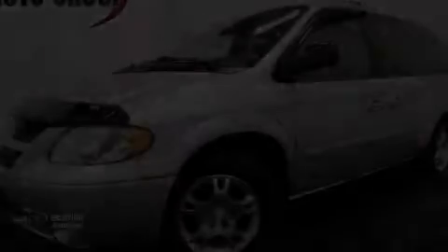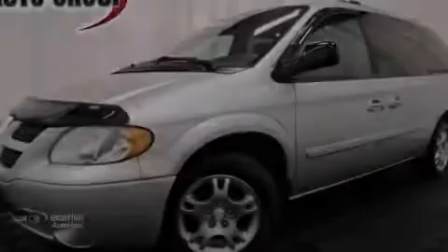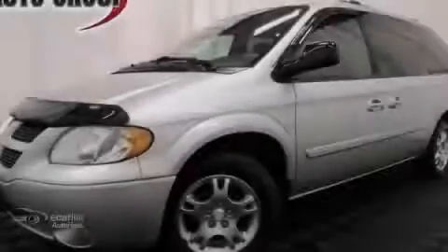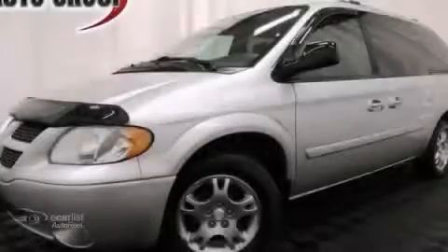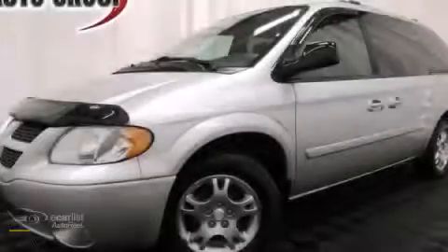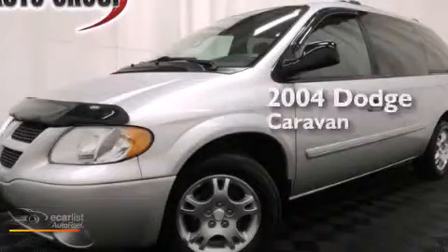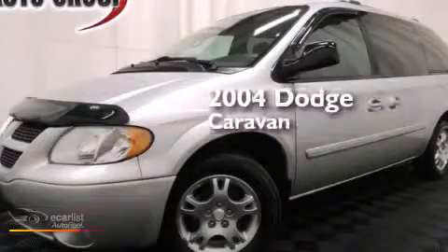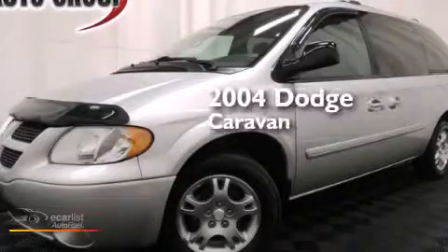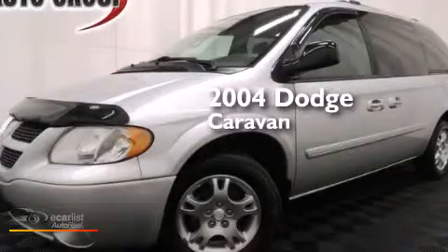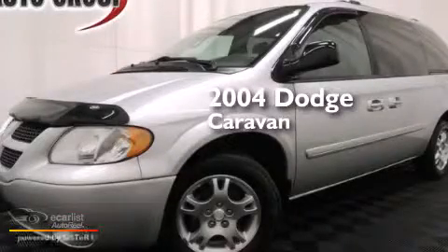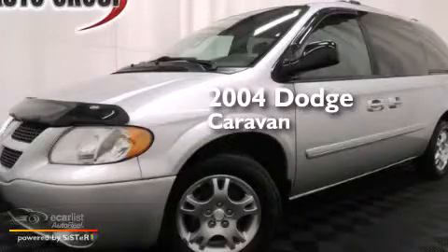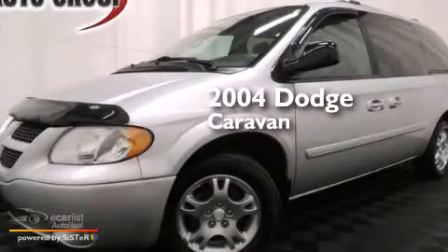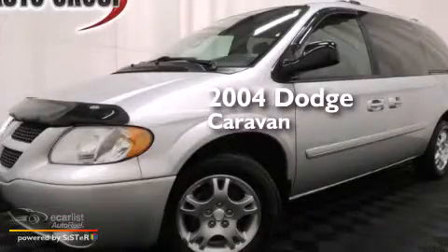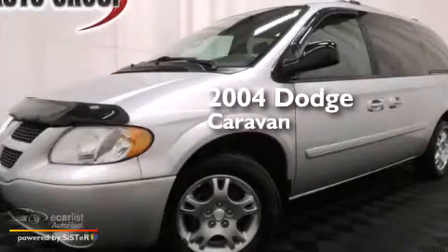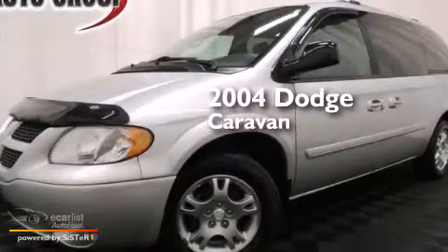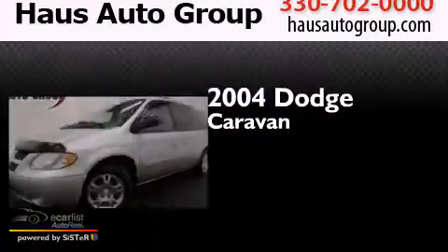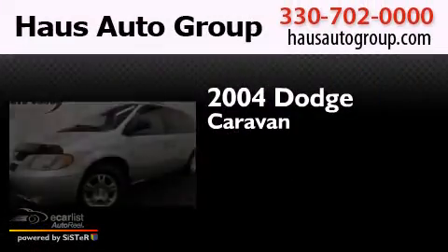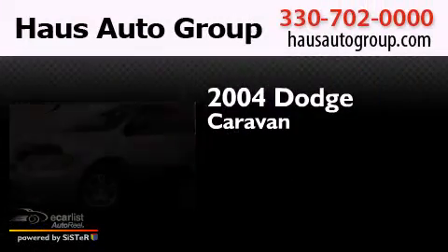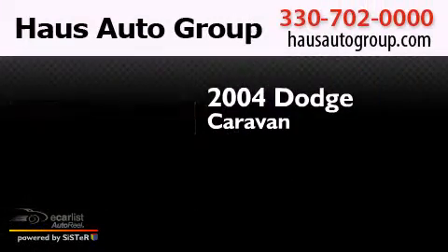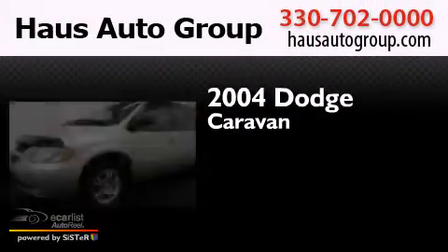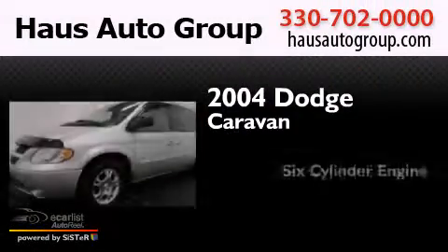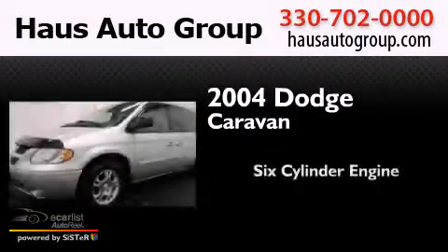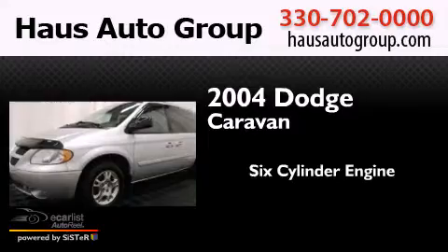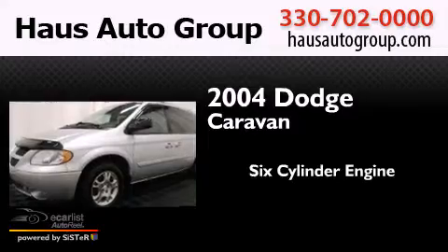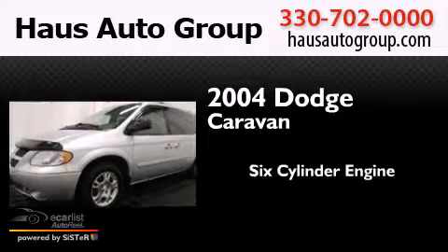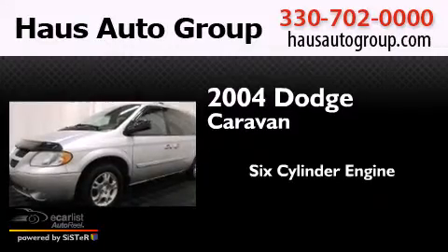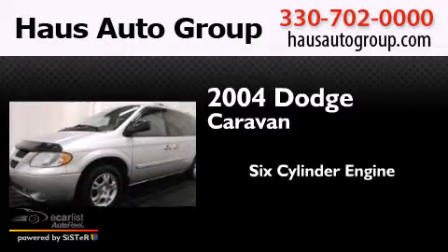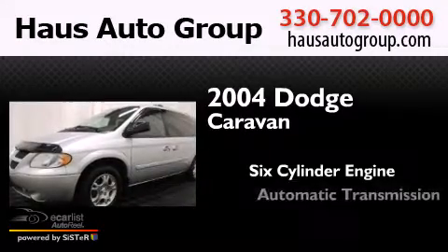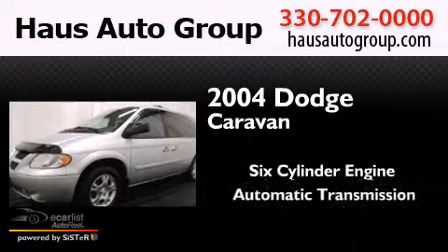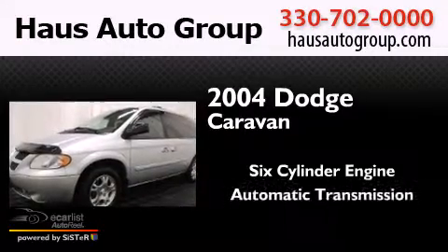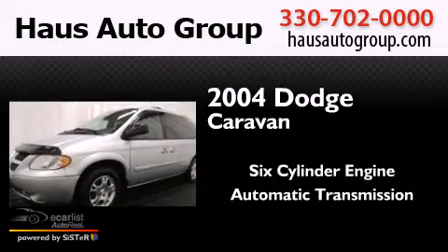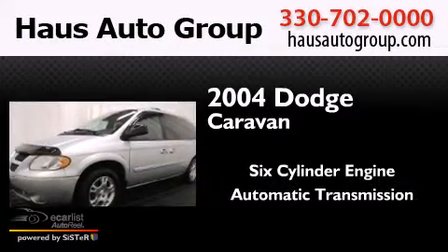This is a 2004 Dodge Caravan. It has a six-cylinder engine and an automatic transmission.